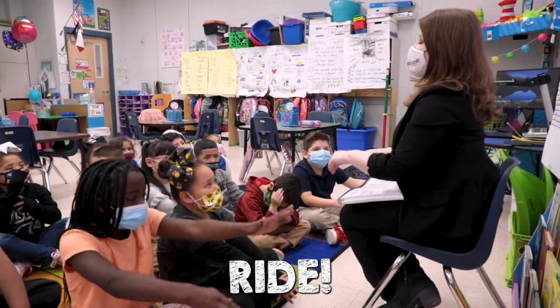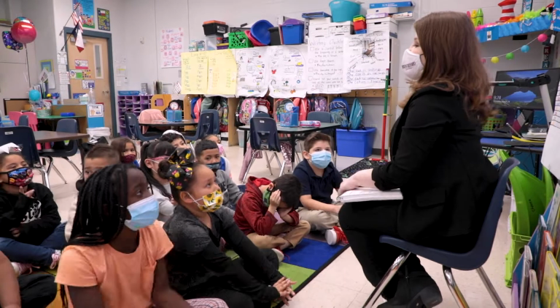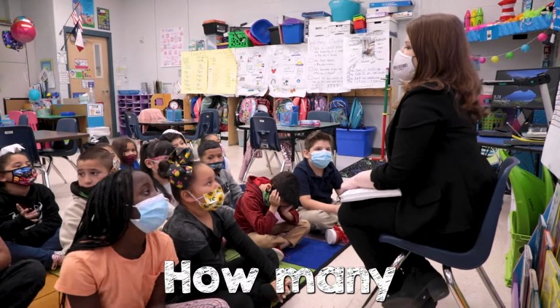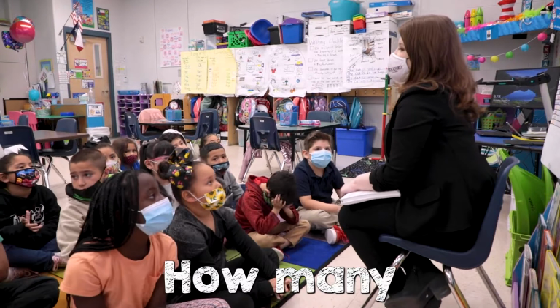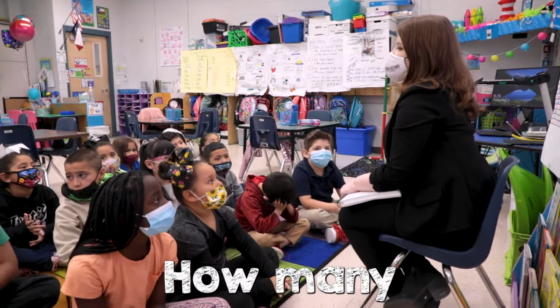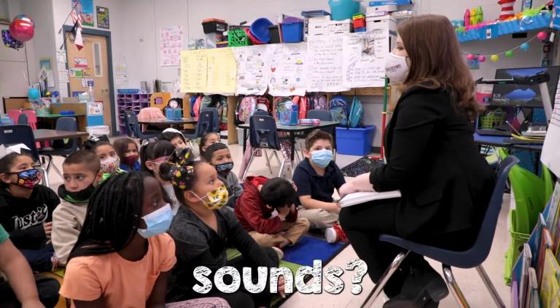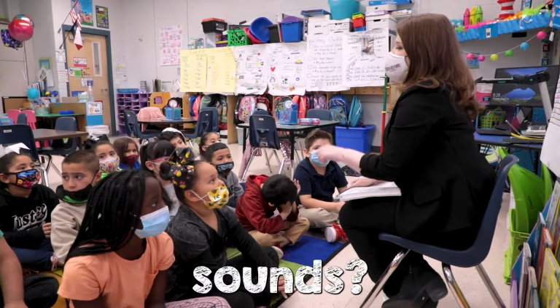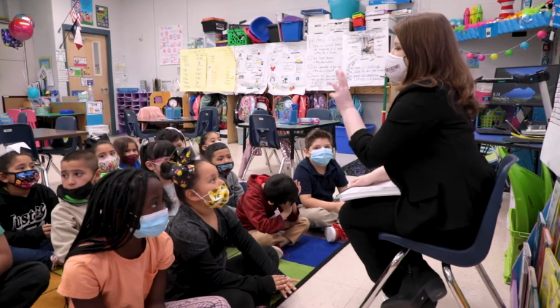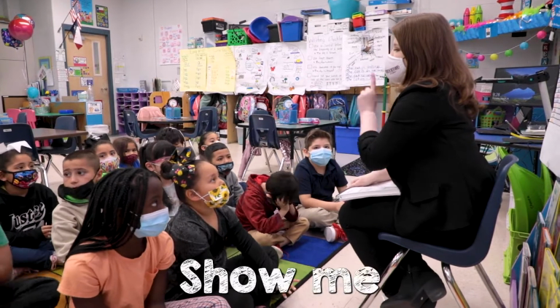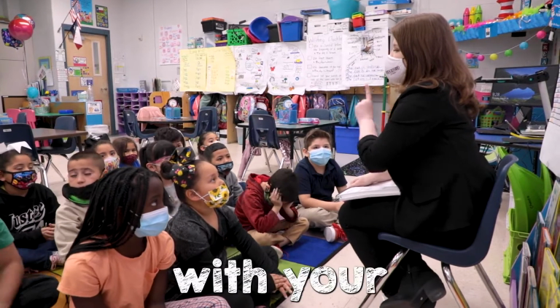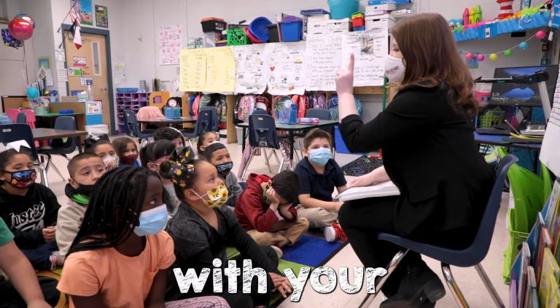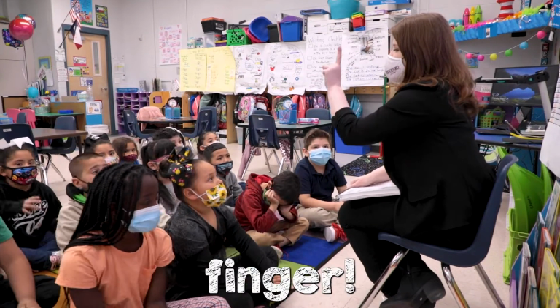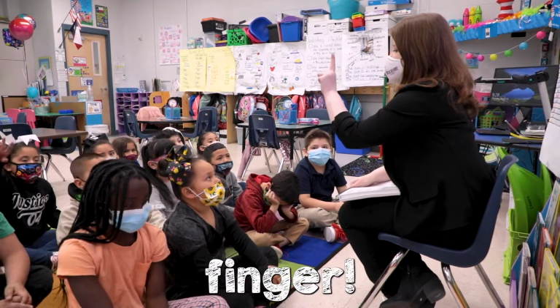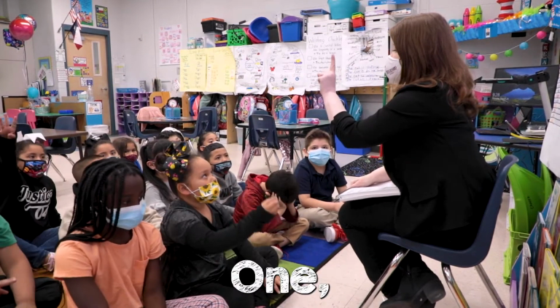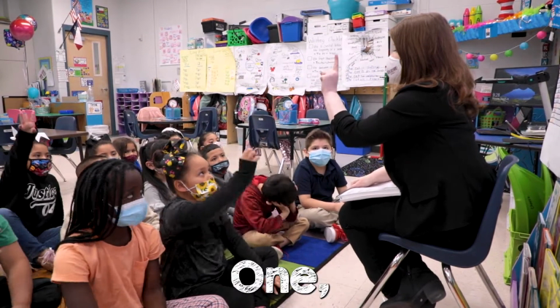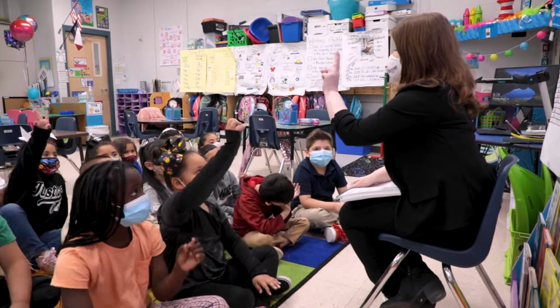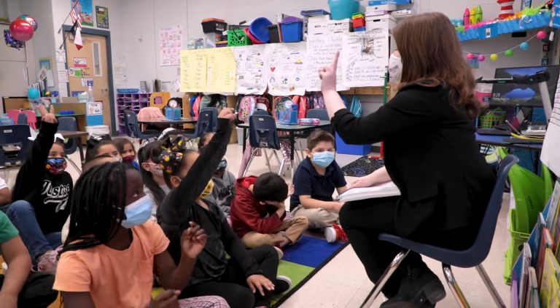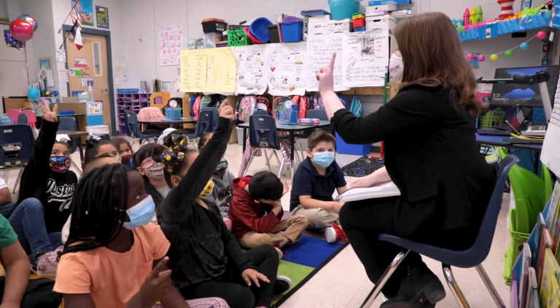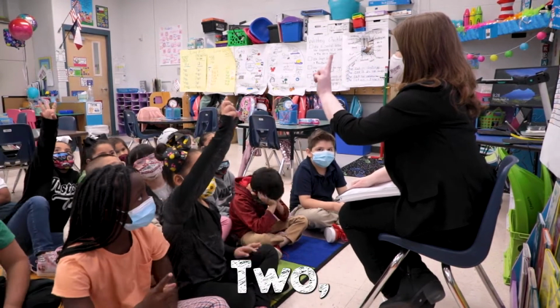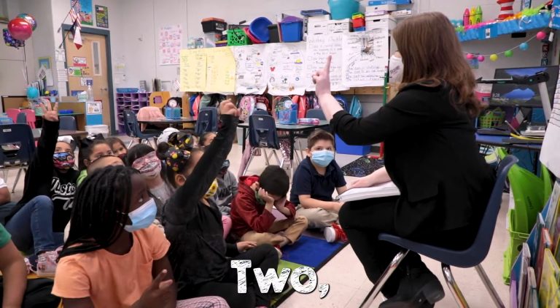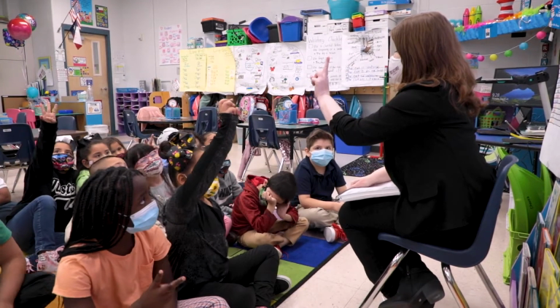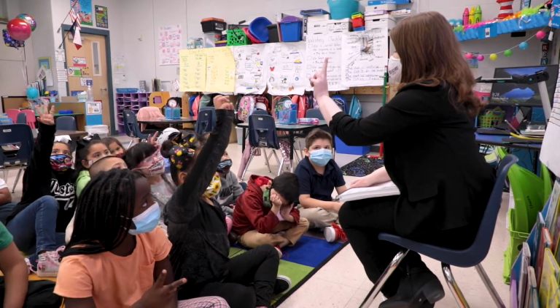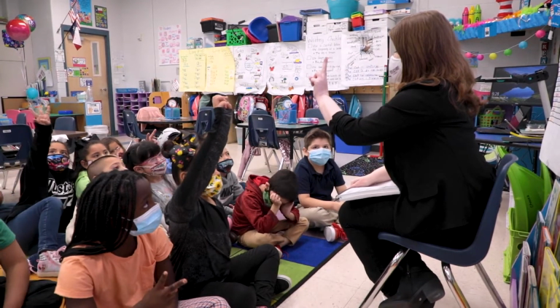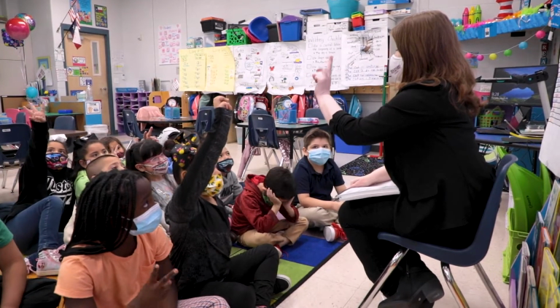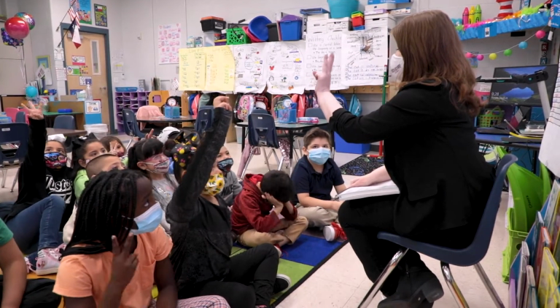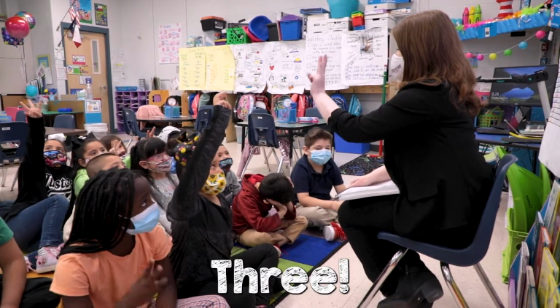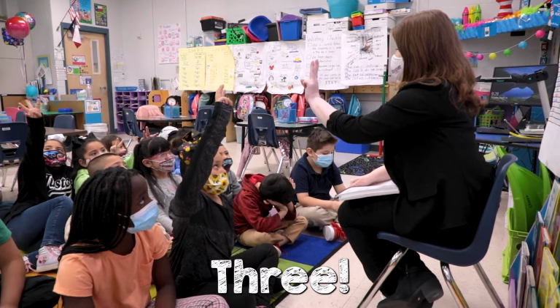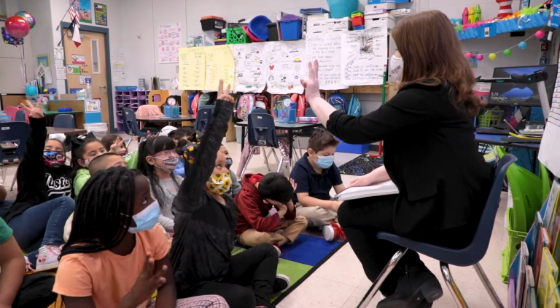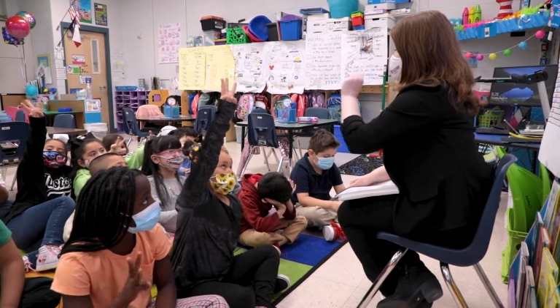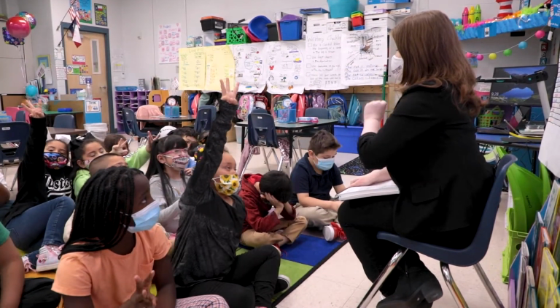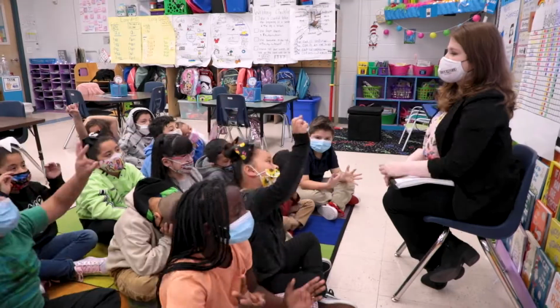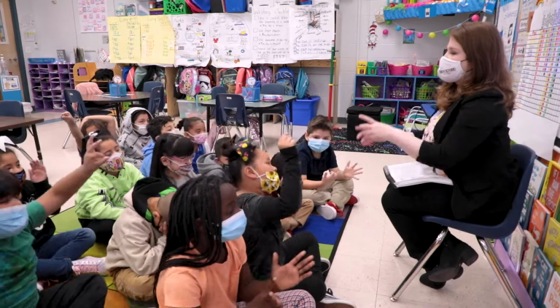How many sounds? Show me with your finger. One, two, three. Yay!